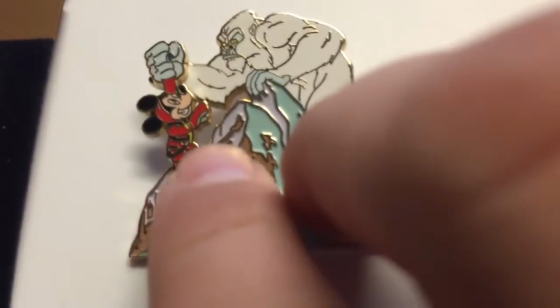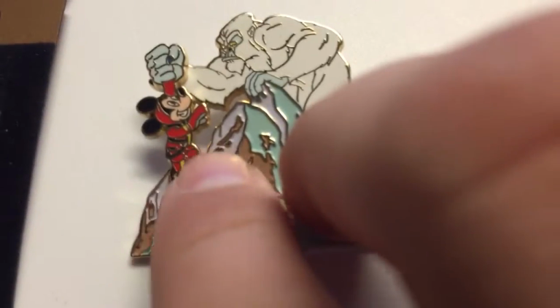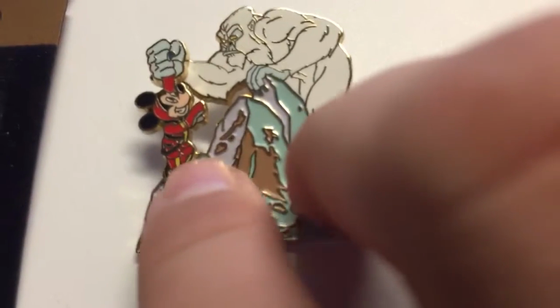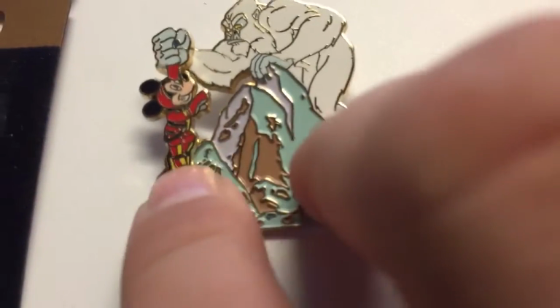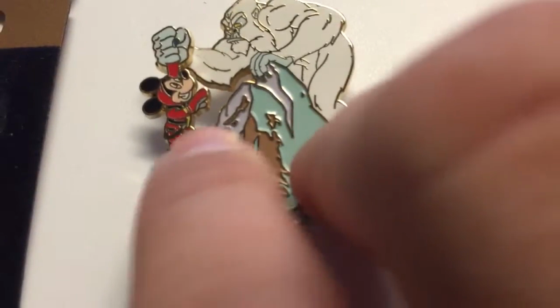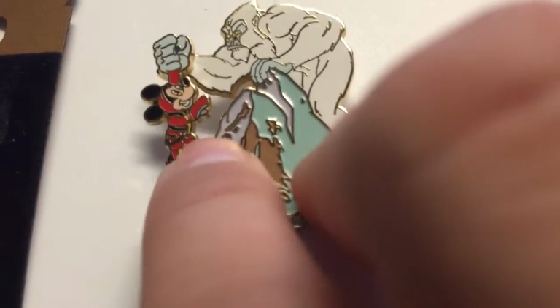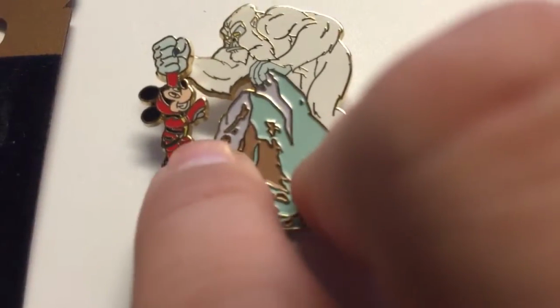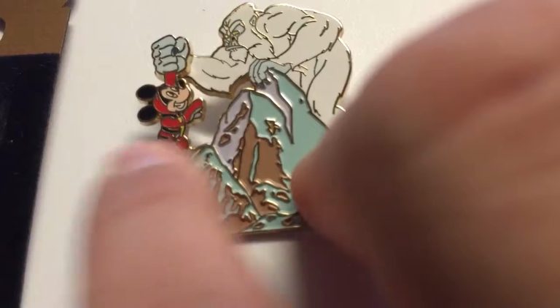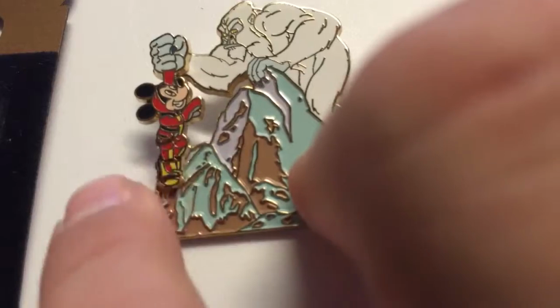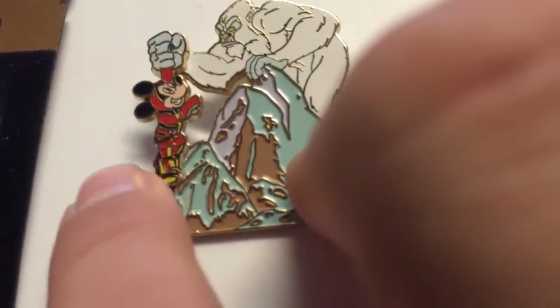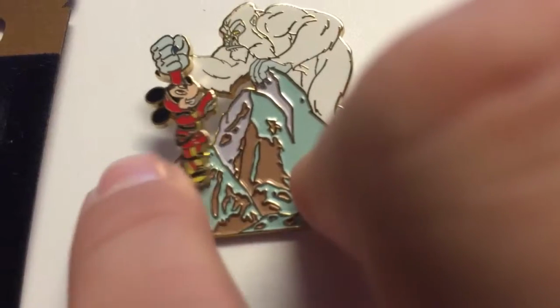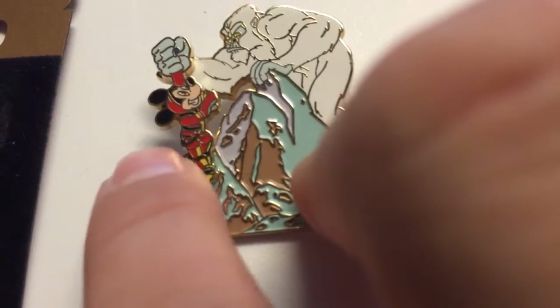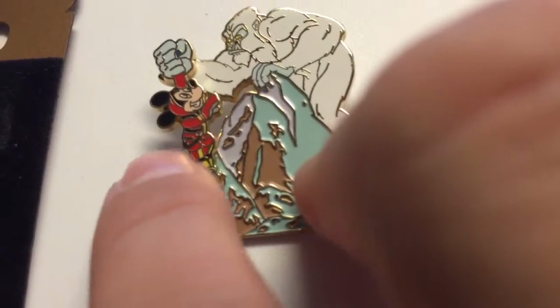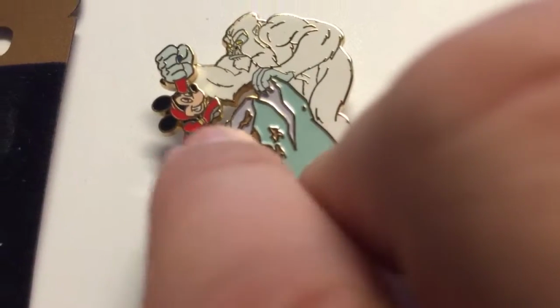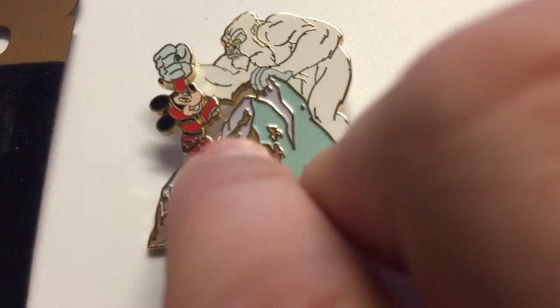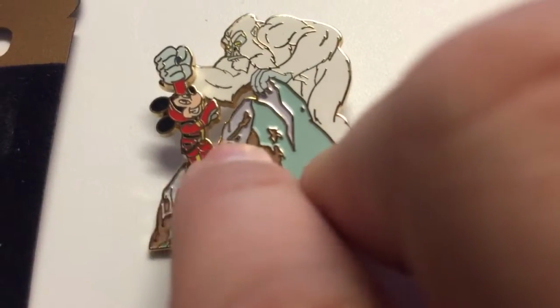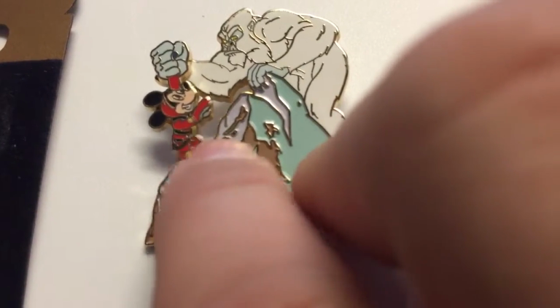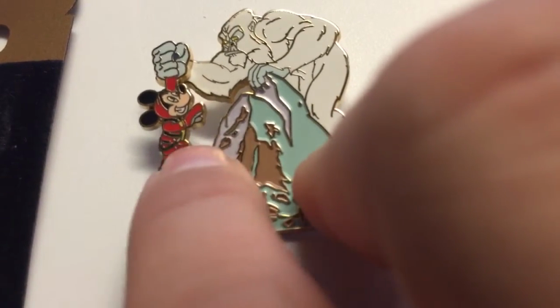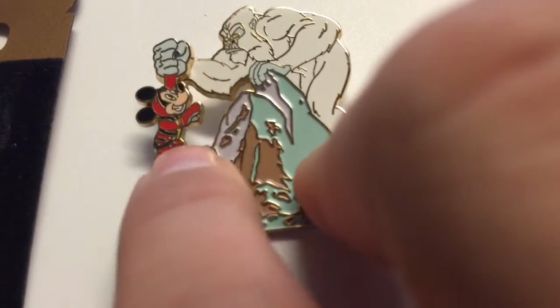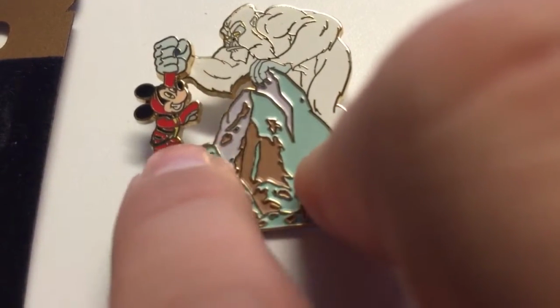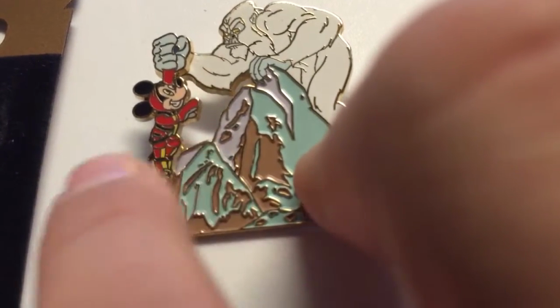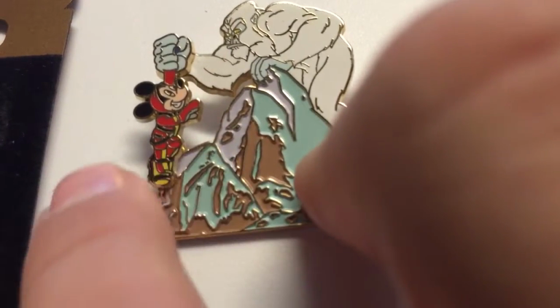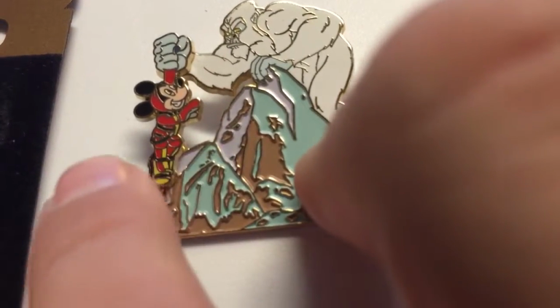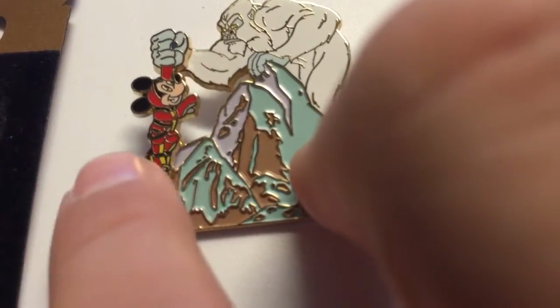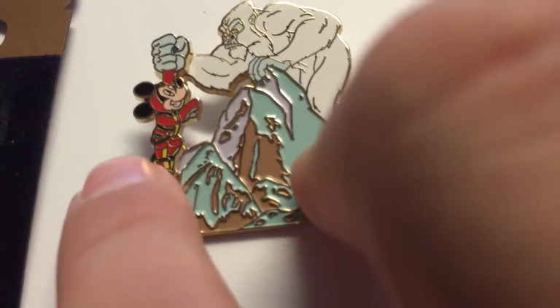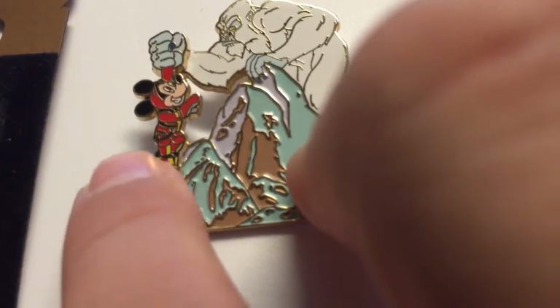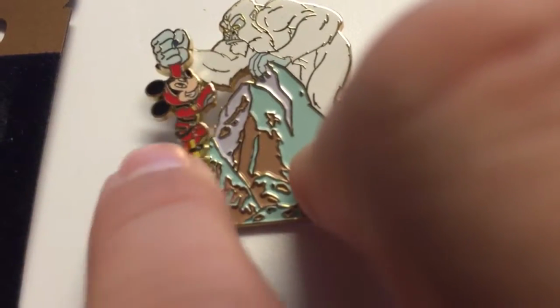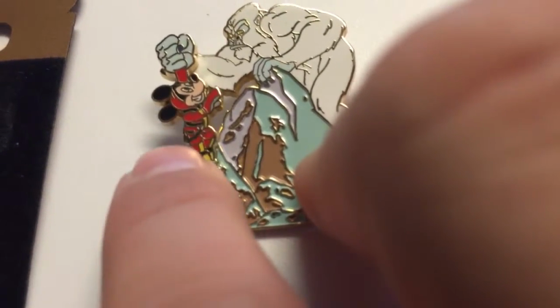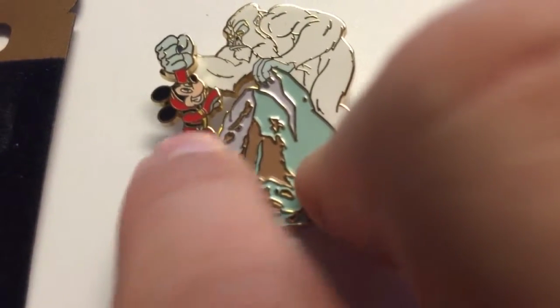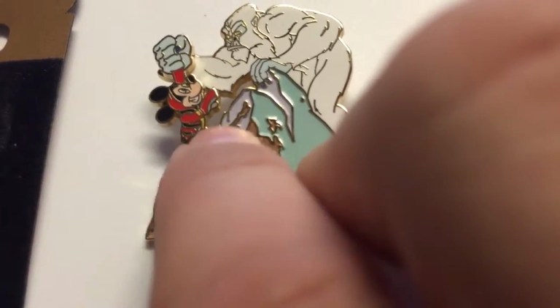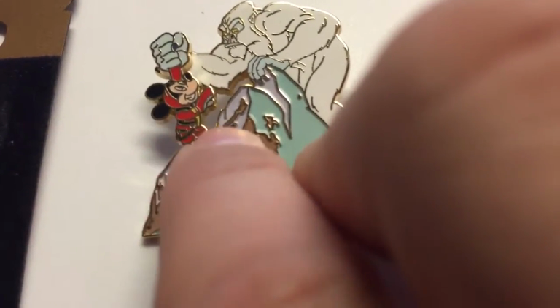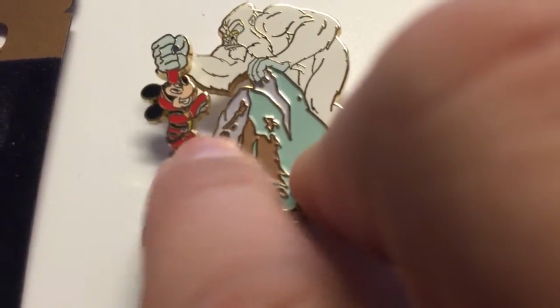Mickey Mouse can move left and right, gently.